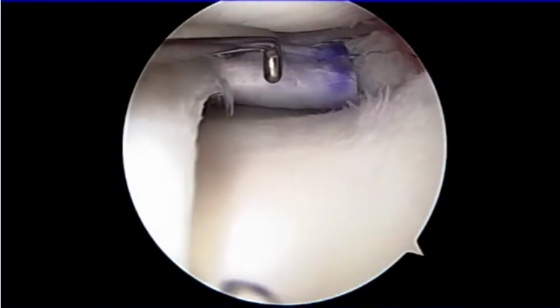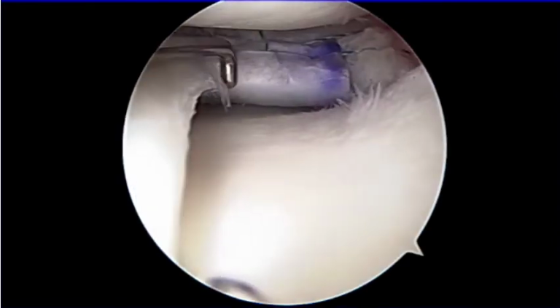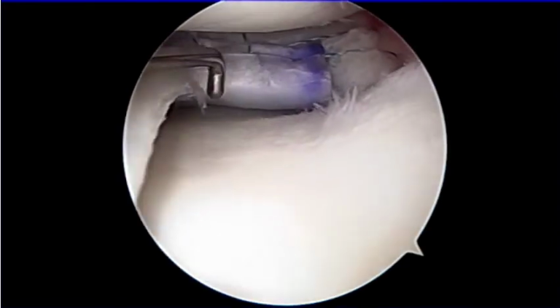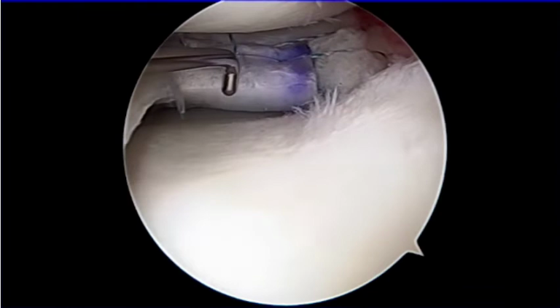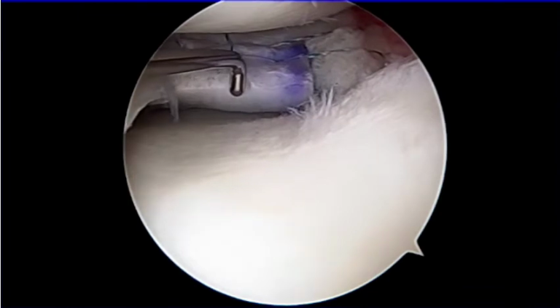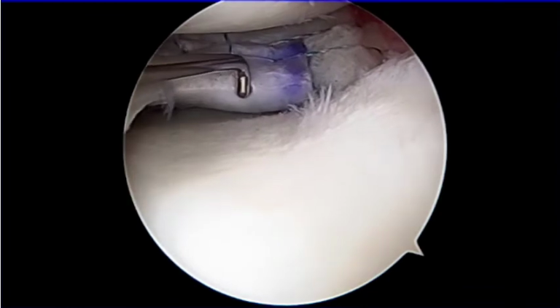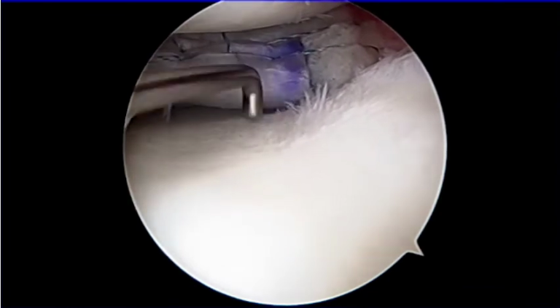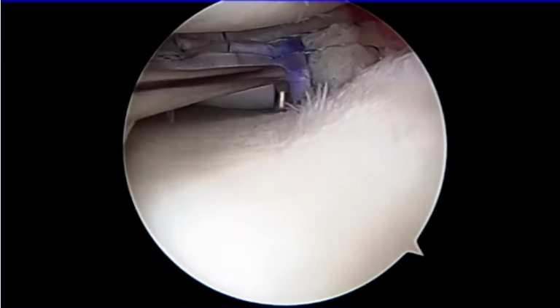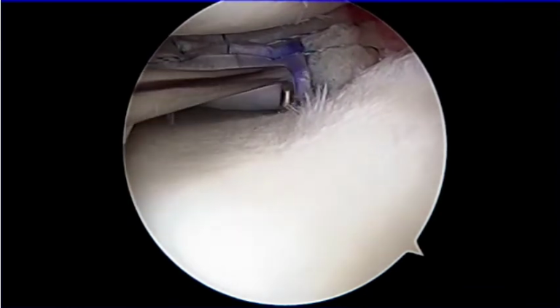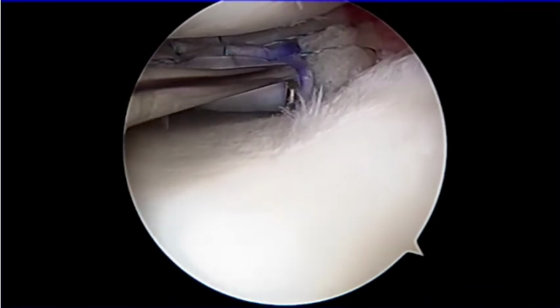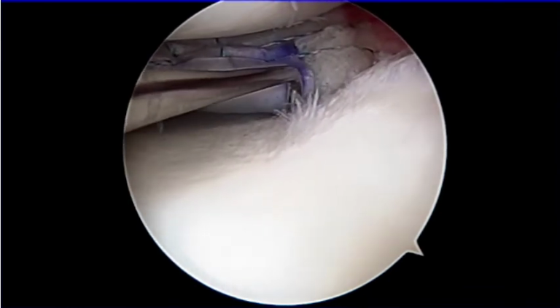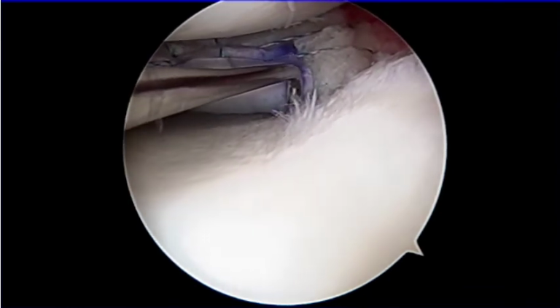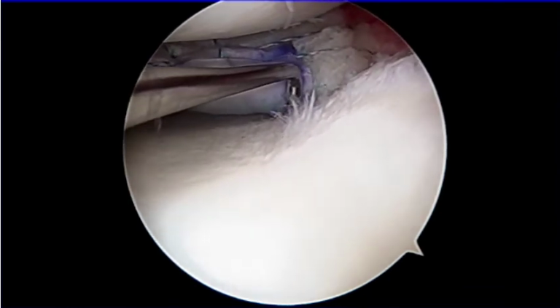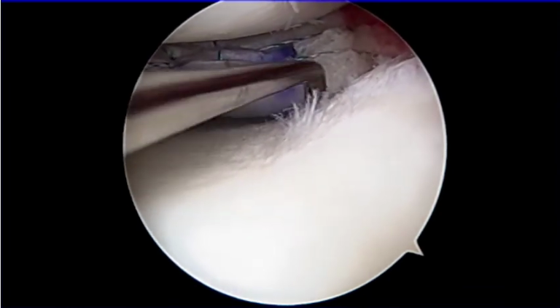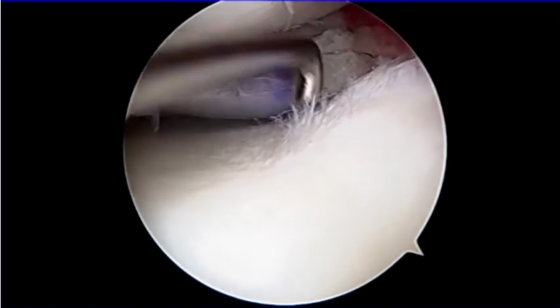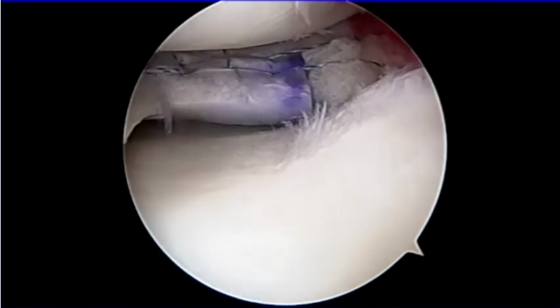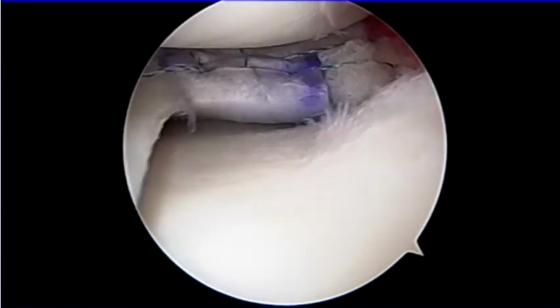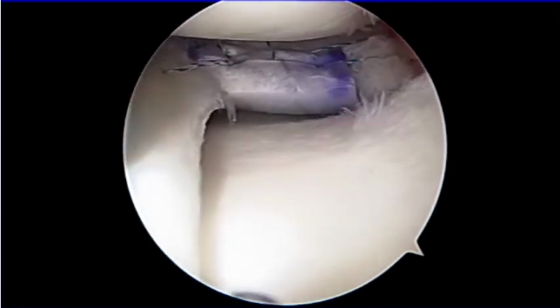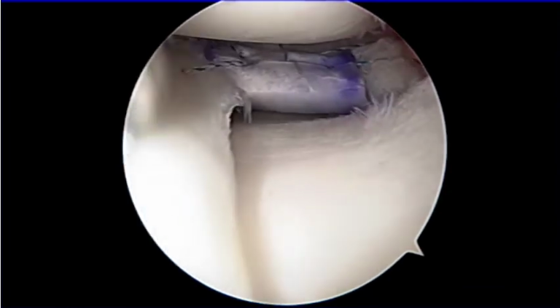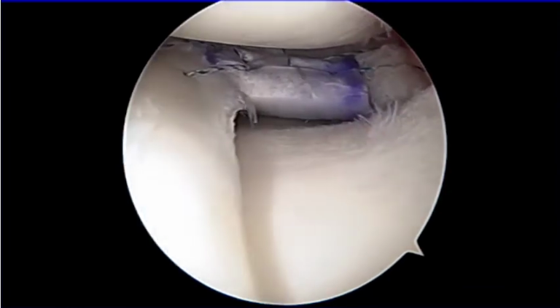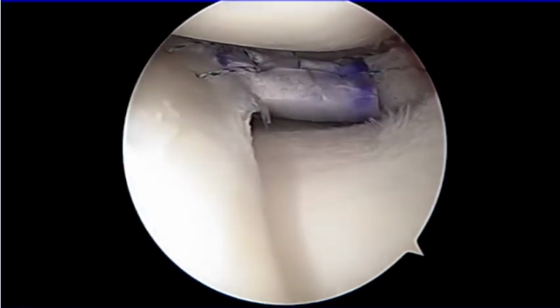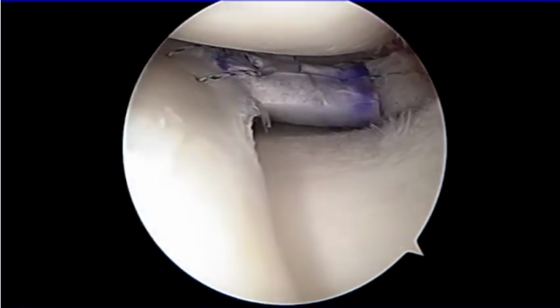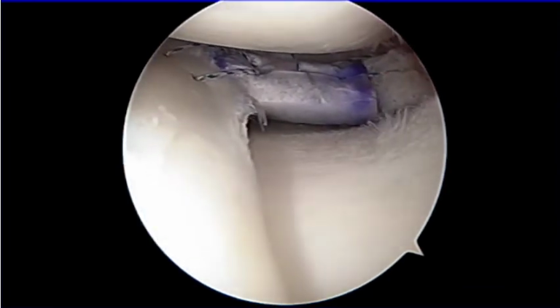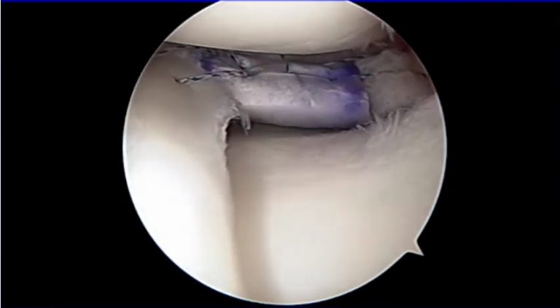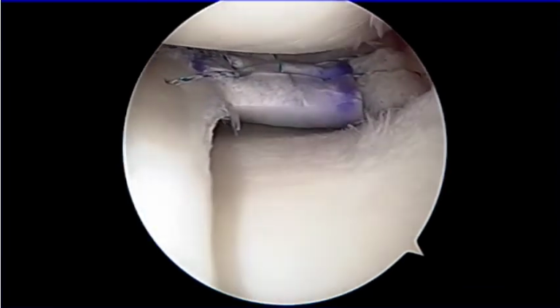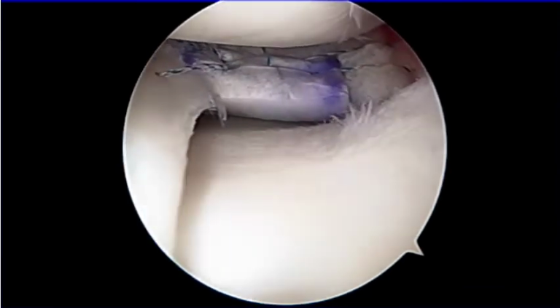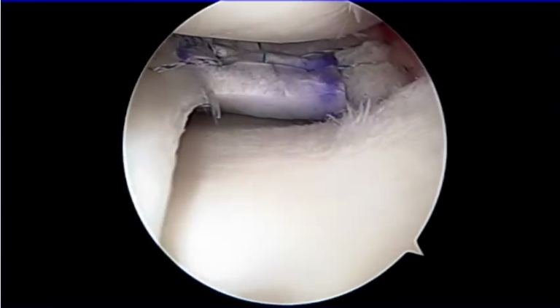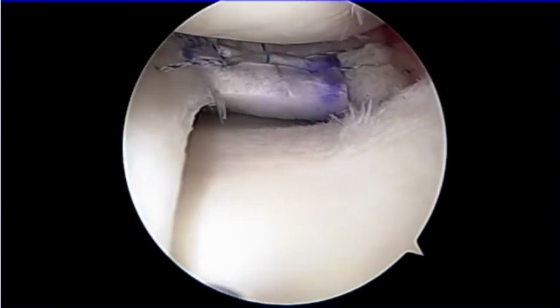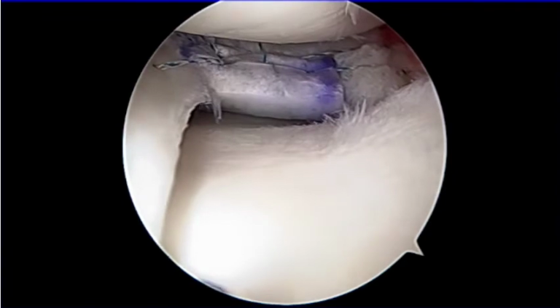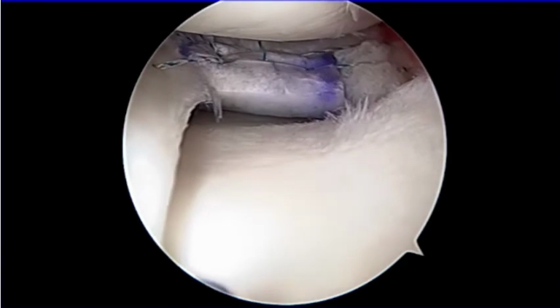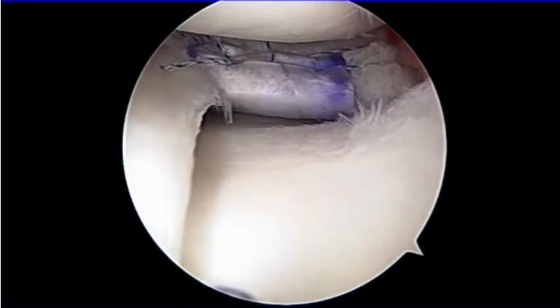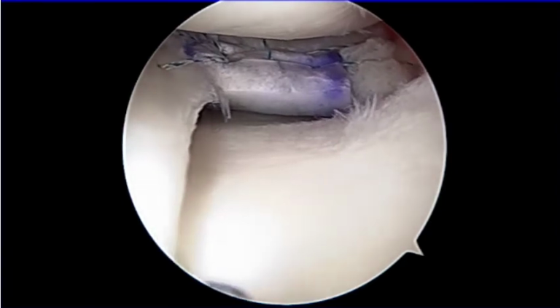The stability of the implanted scaffold was confirmed with probing and knee motion.